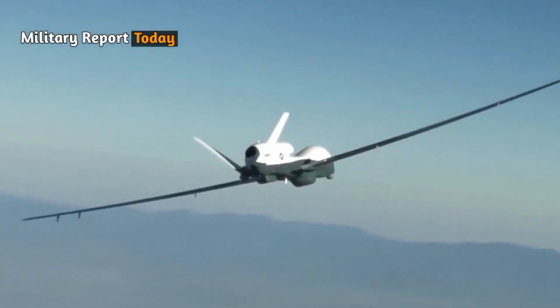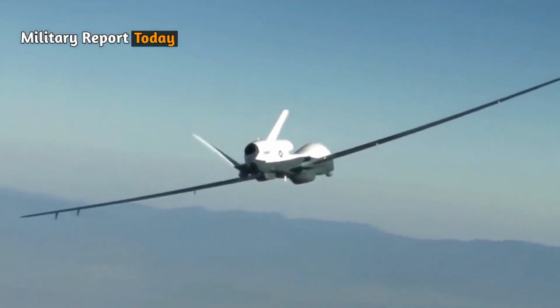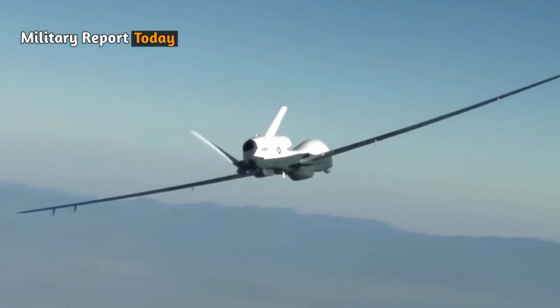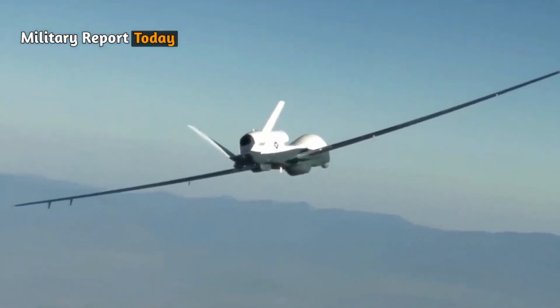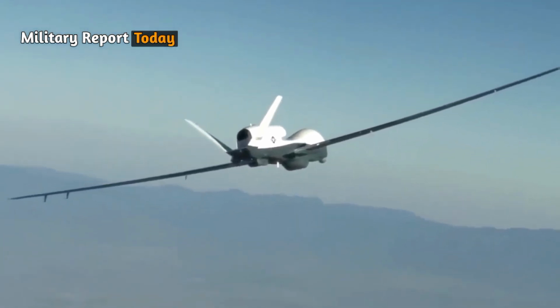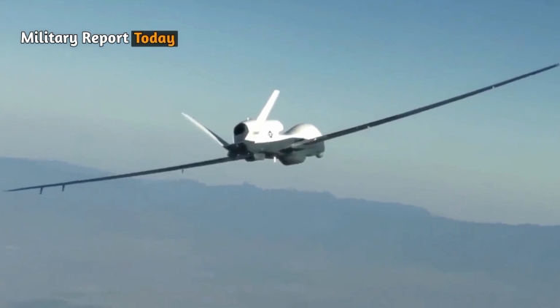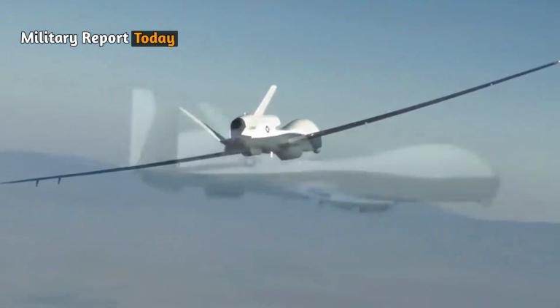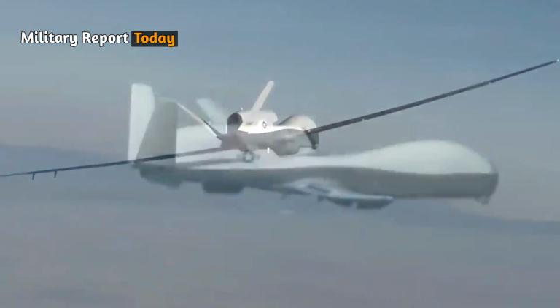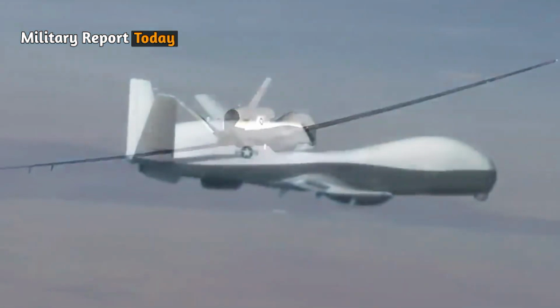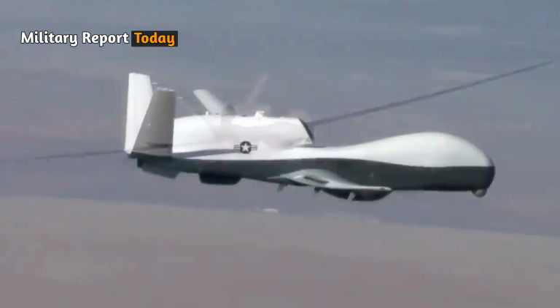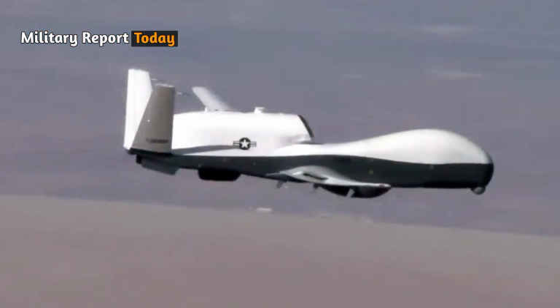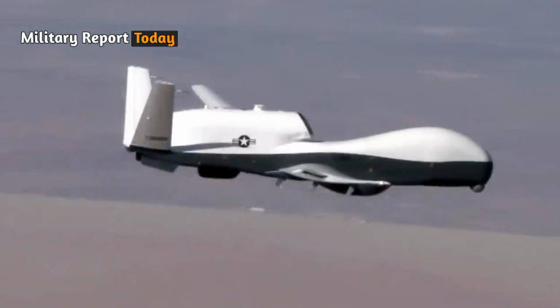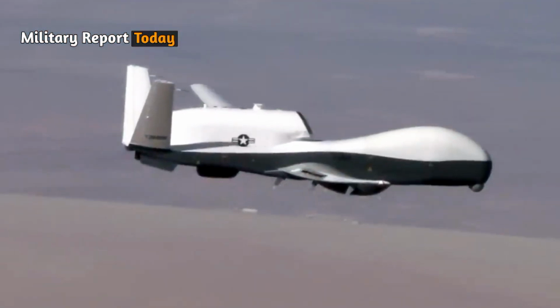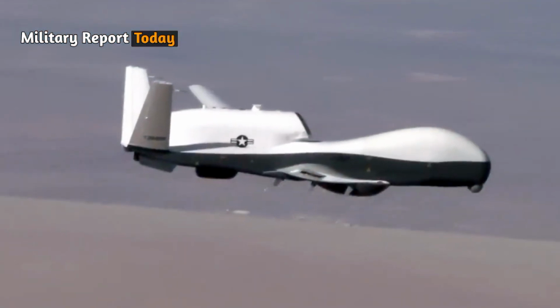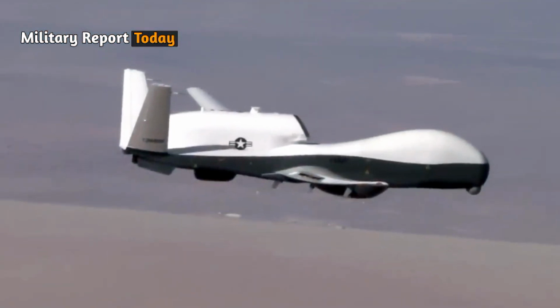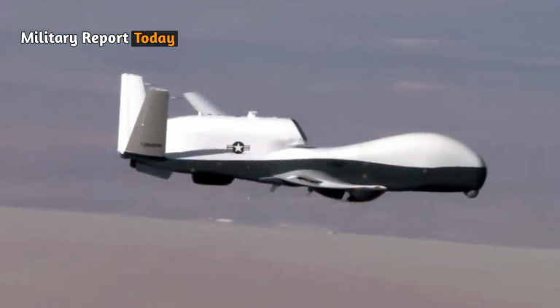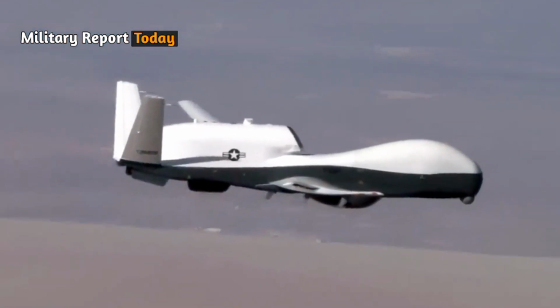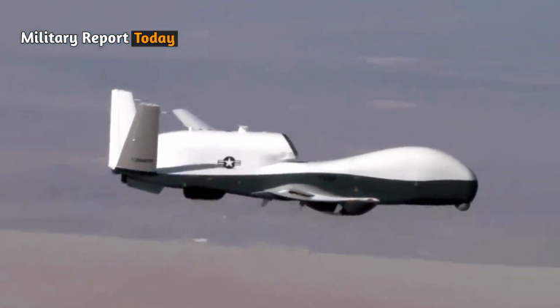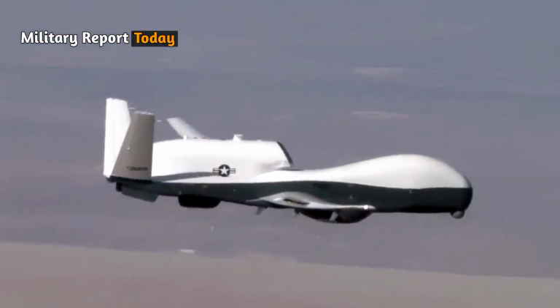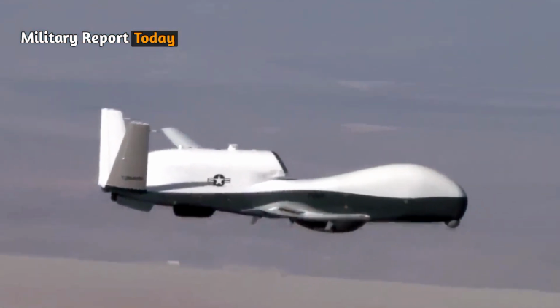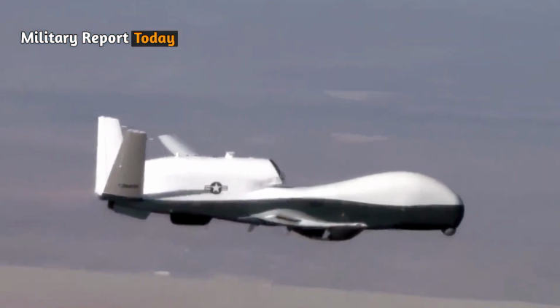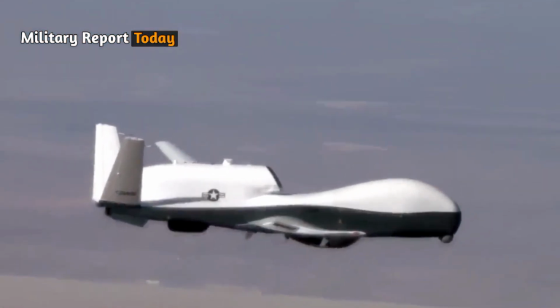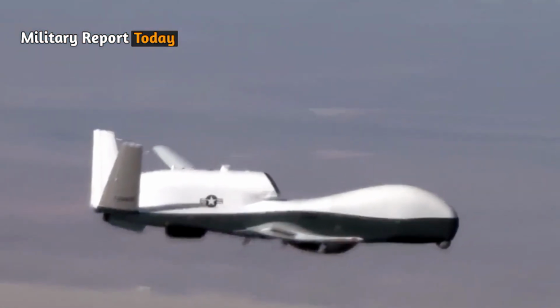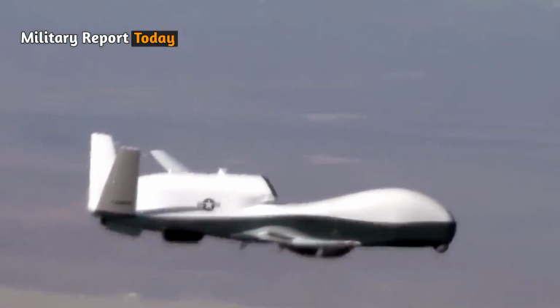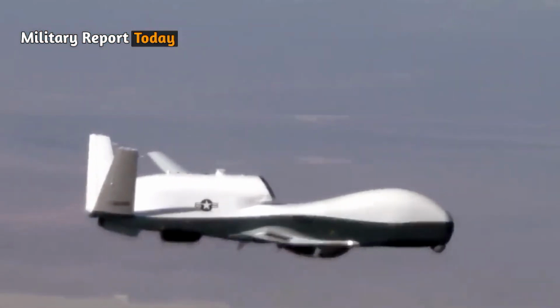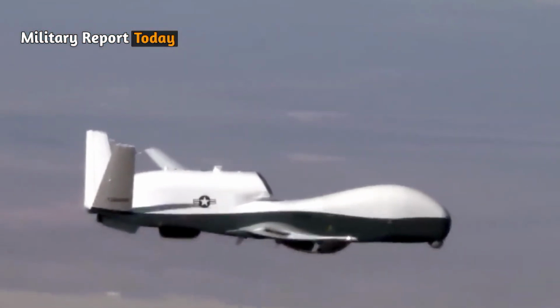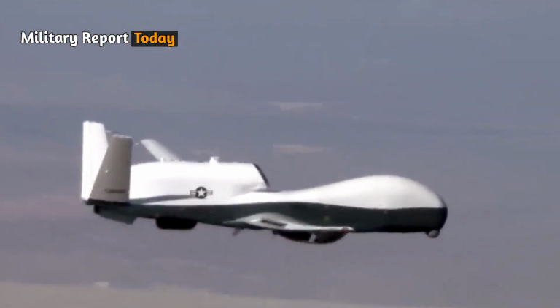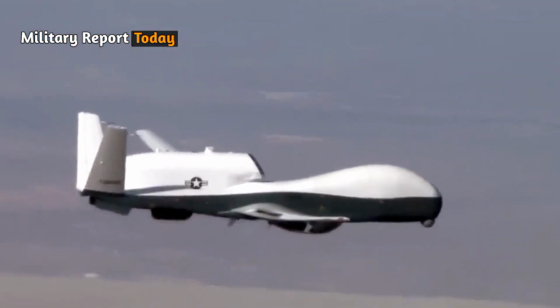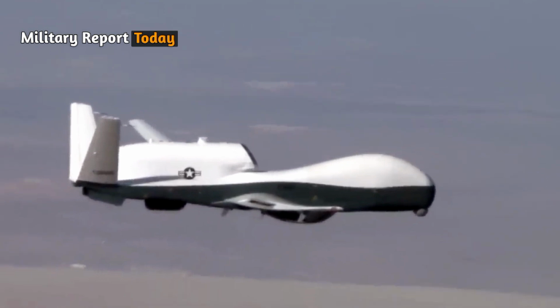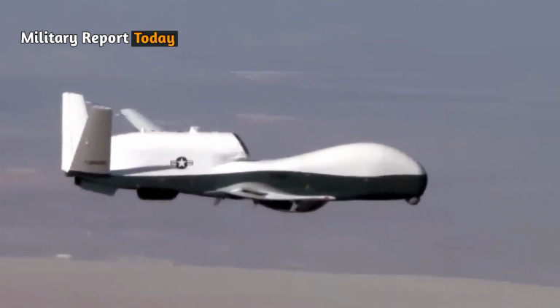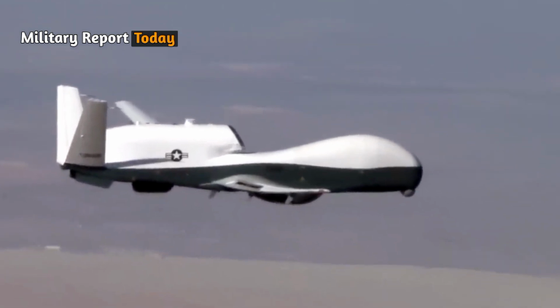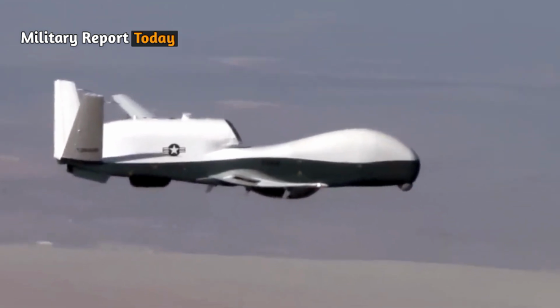This drone is considered one of the strongest unmanned vehicles compared to other platforms in its category.